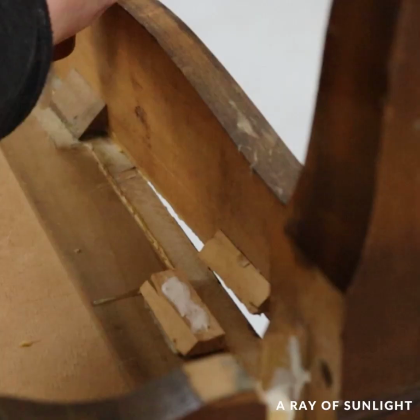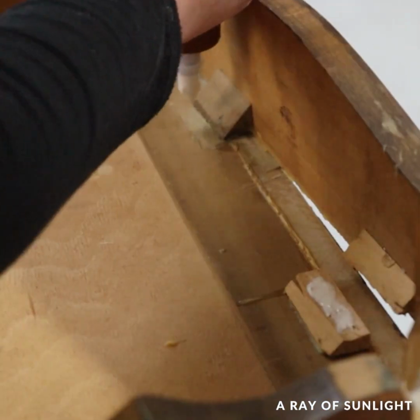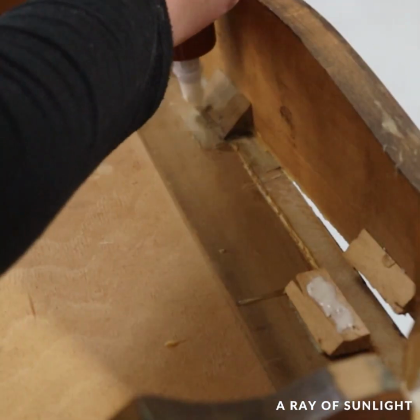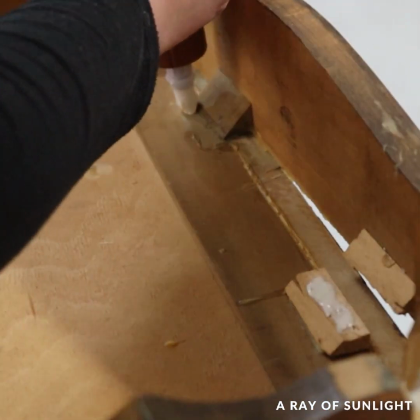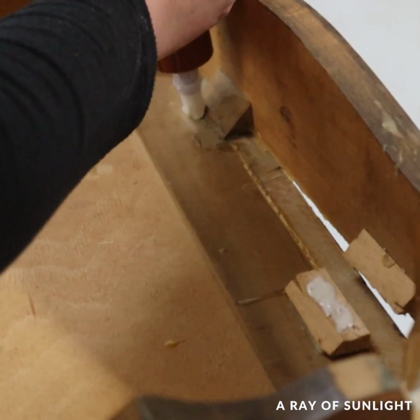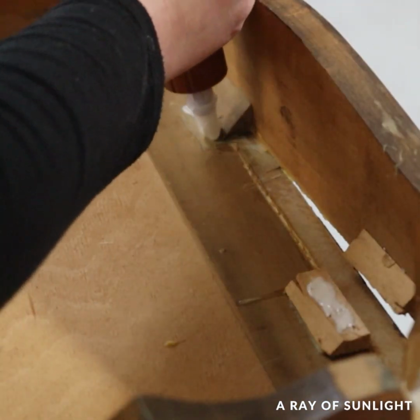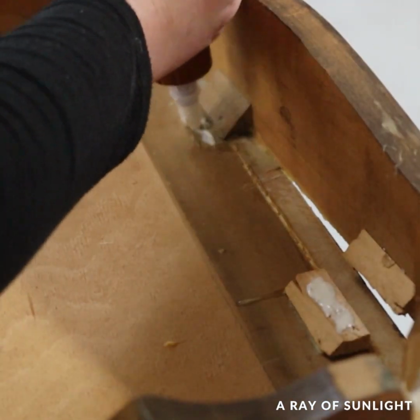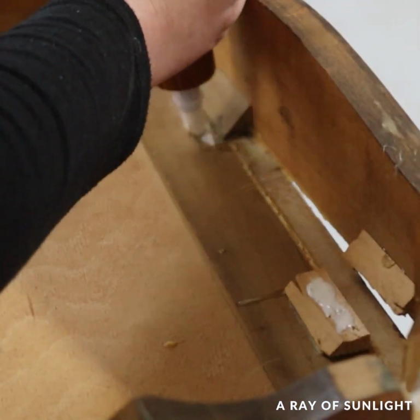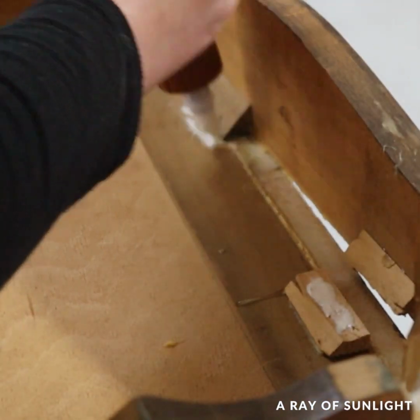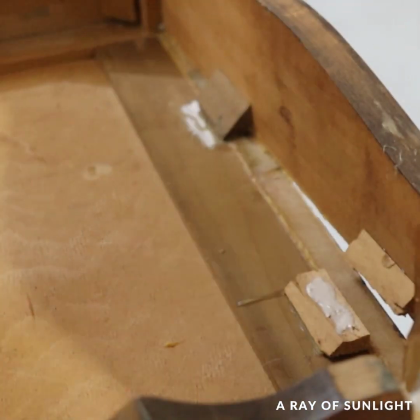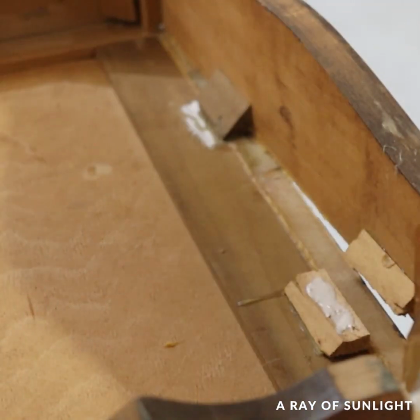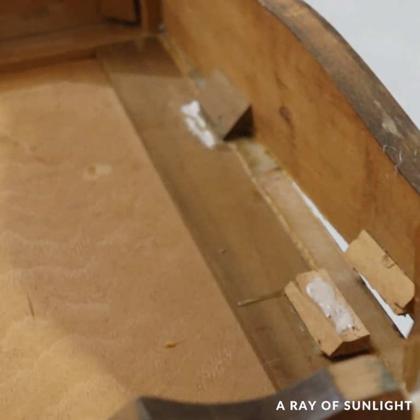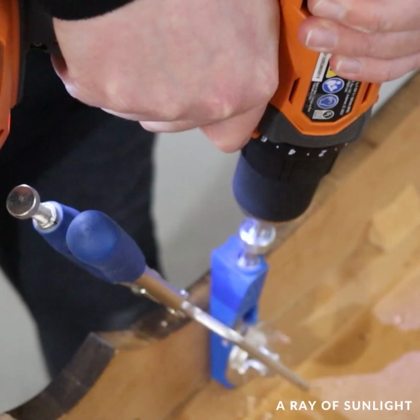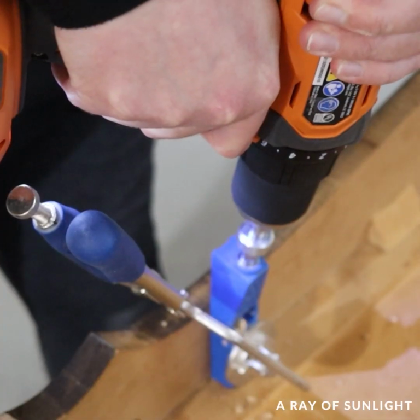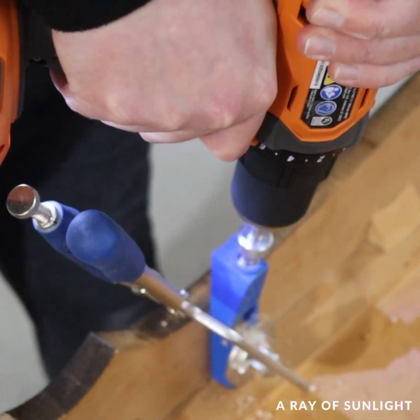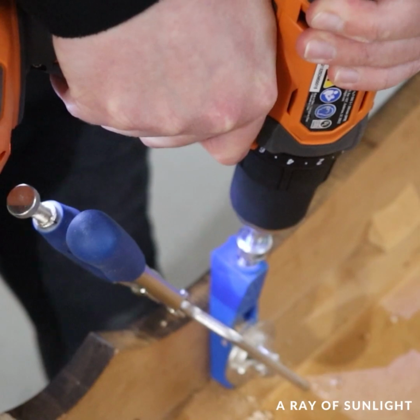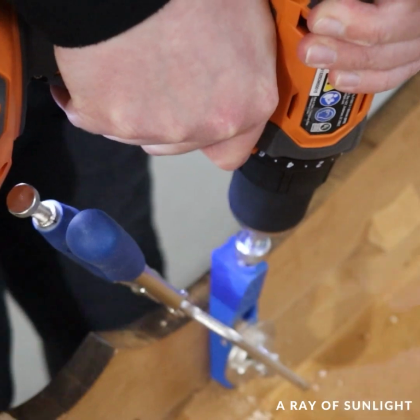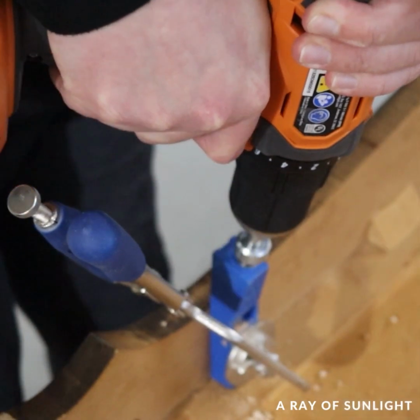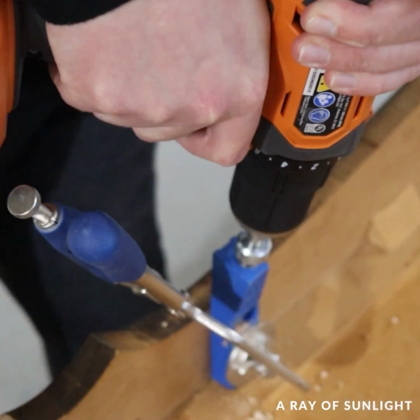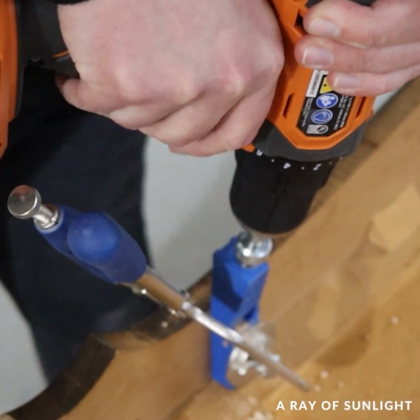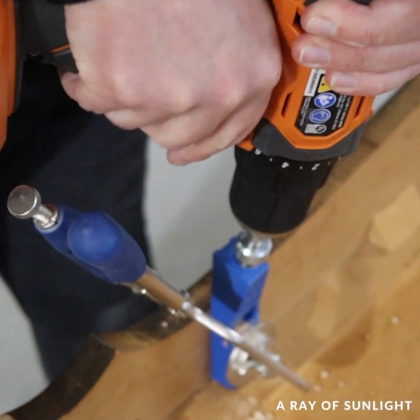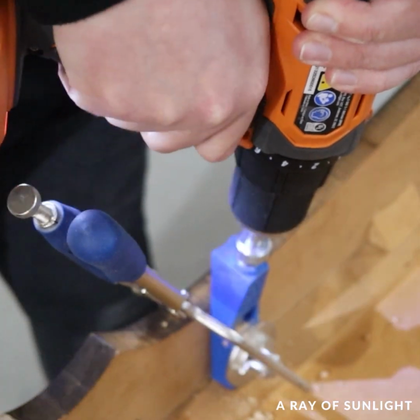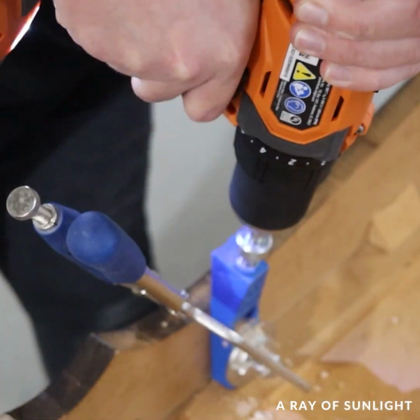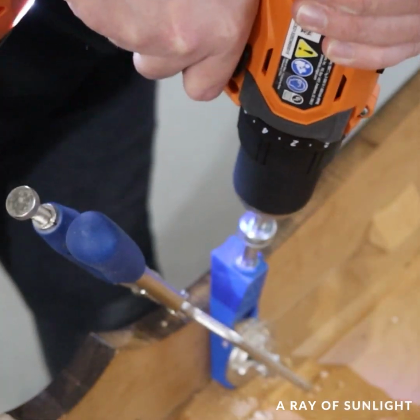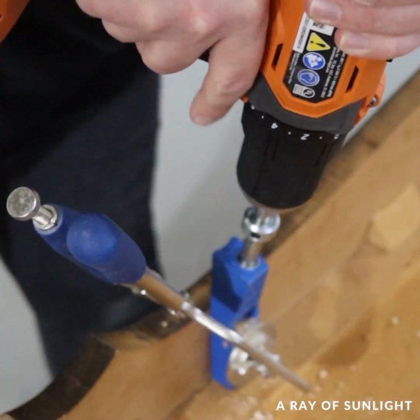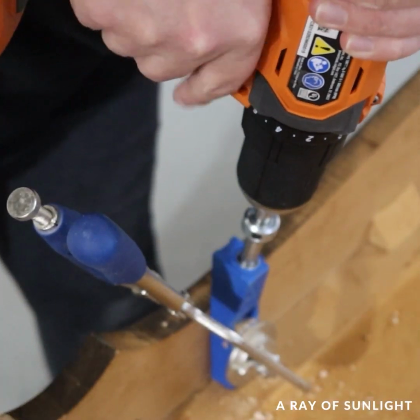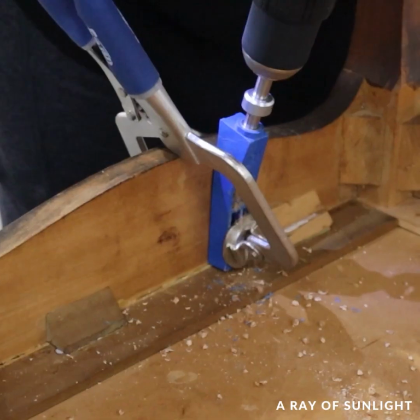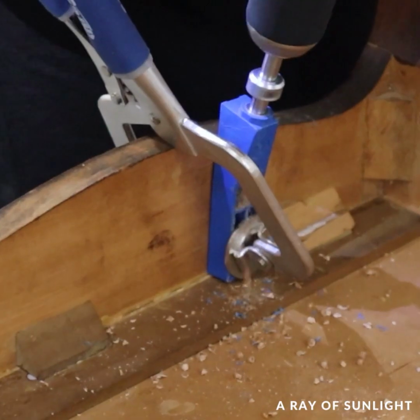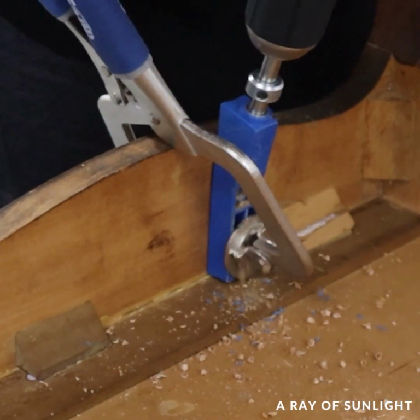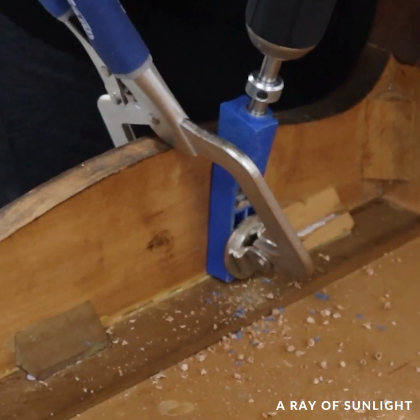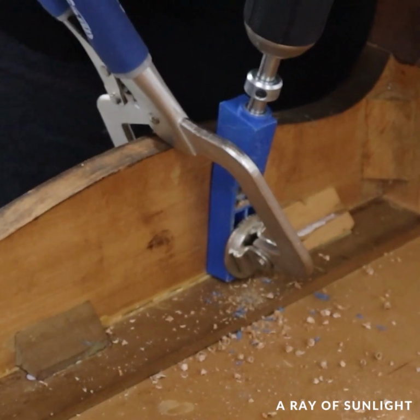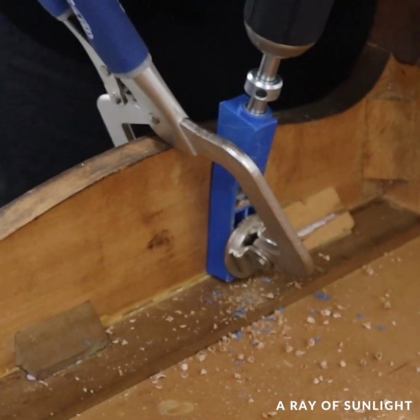So I had to glue that back together, and then I added pocket hole screws to help secure it down better.